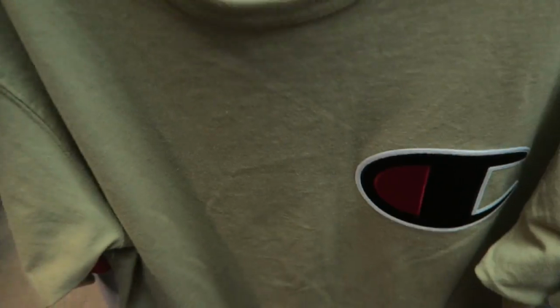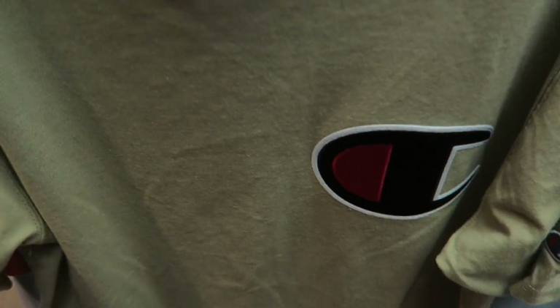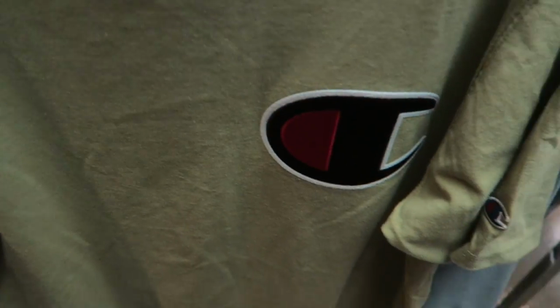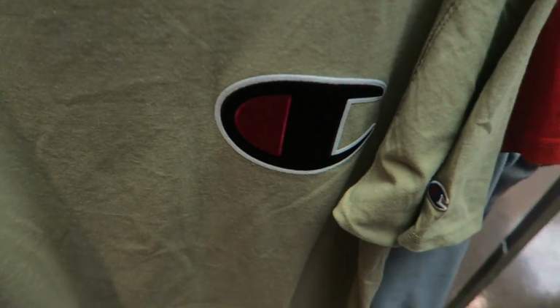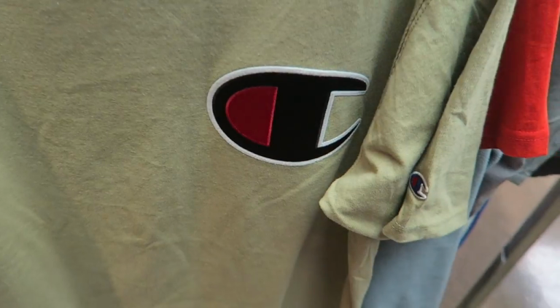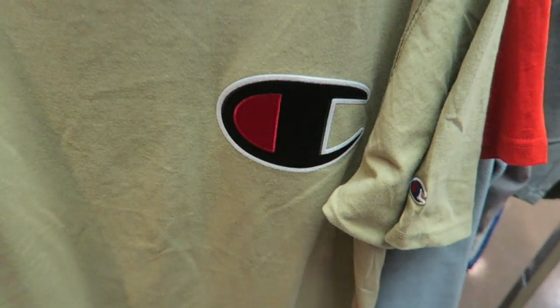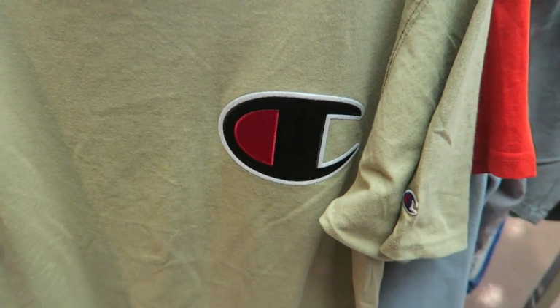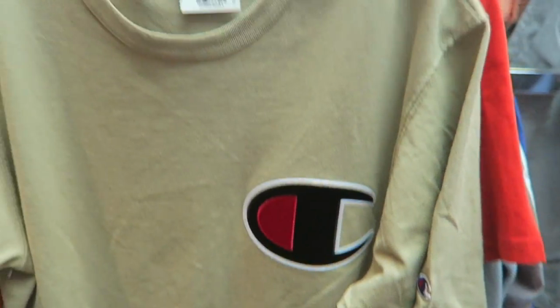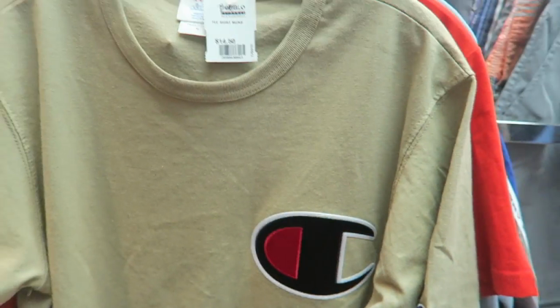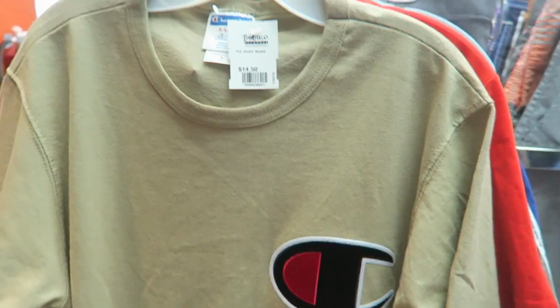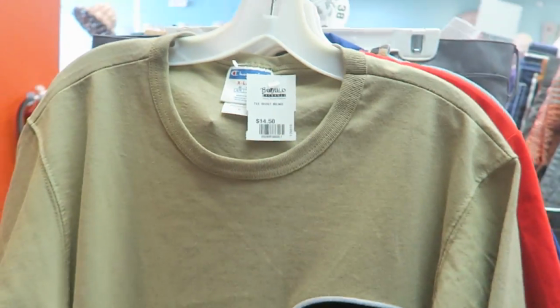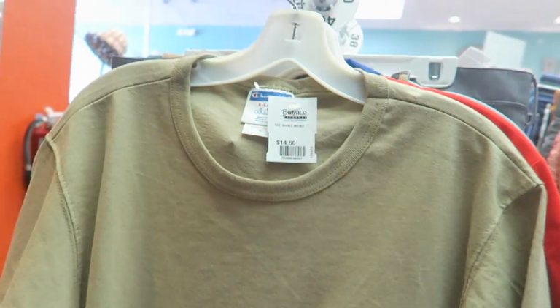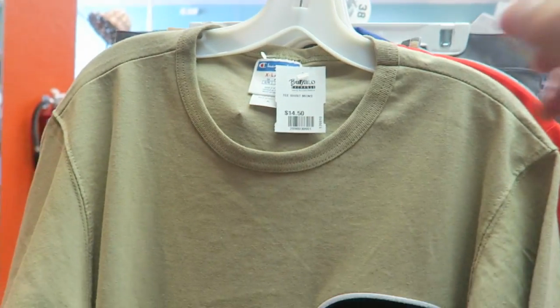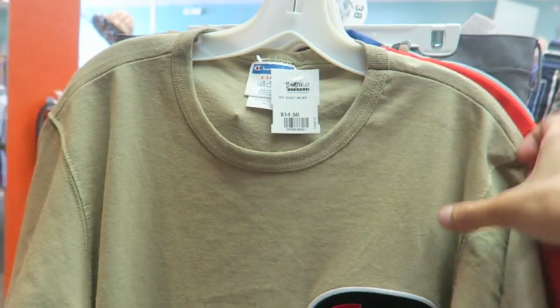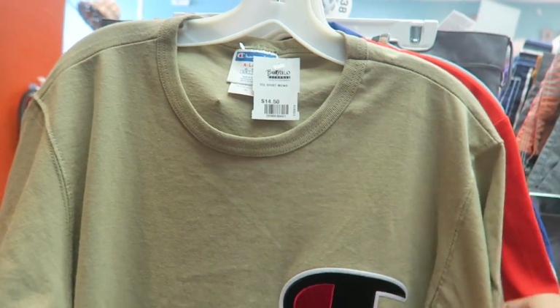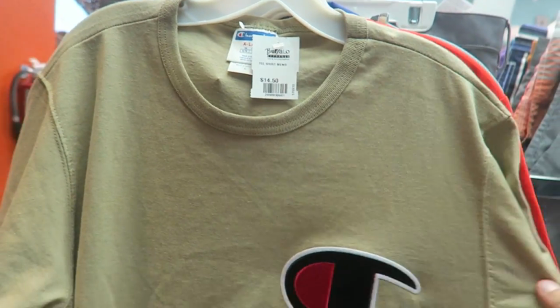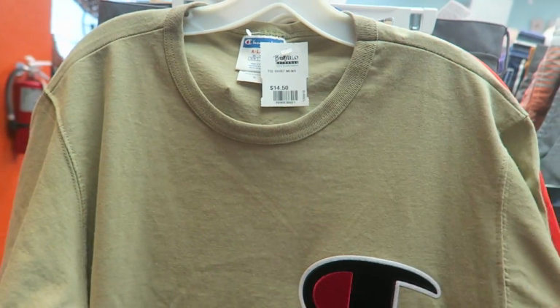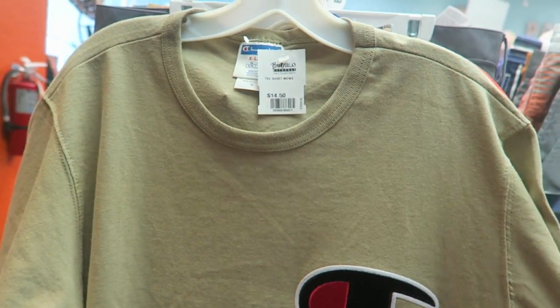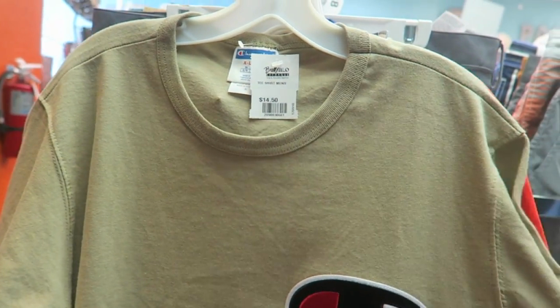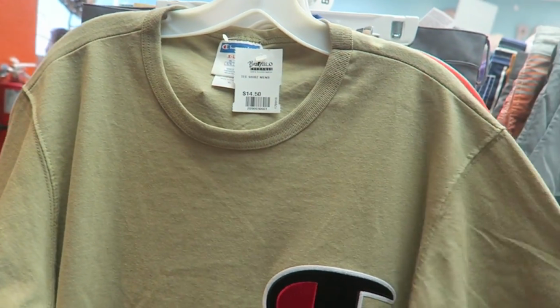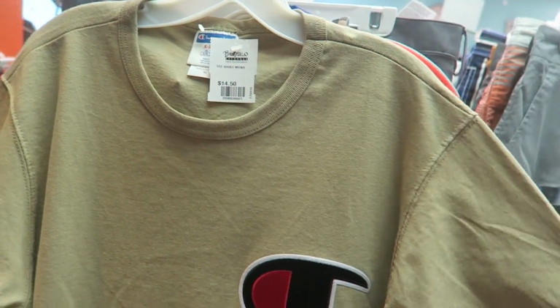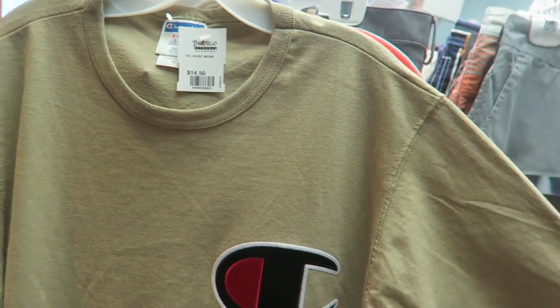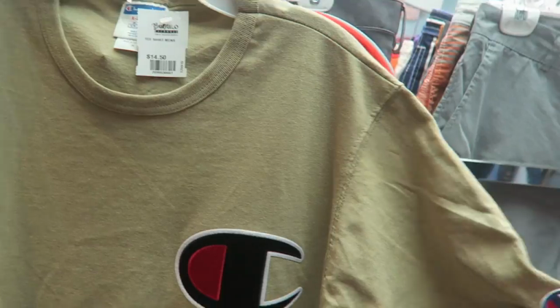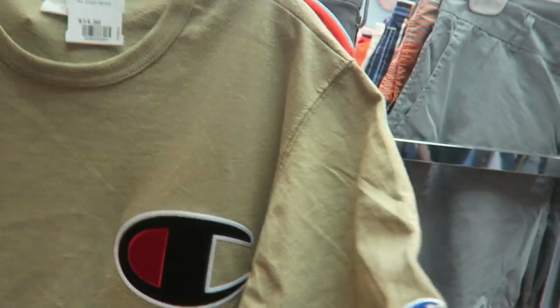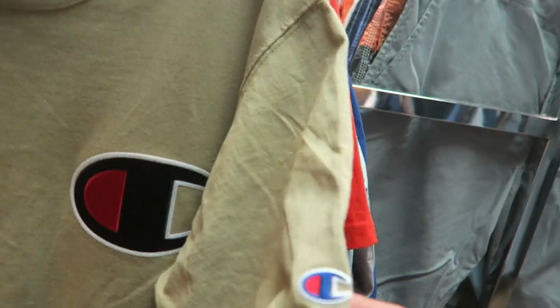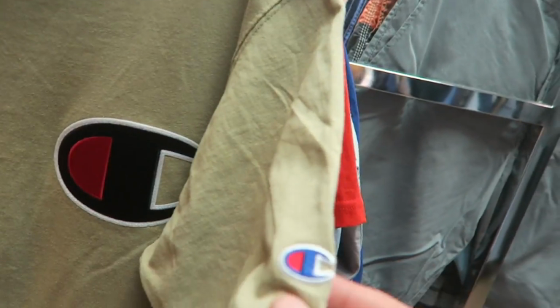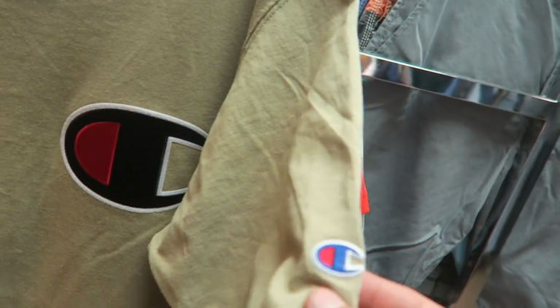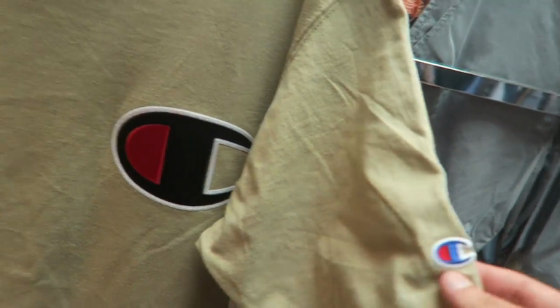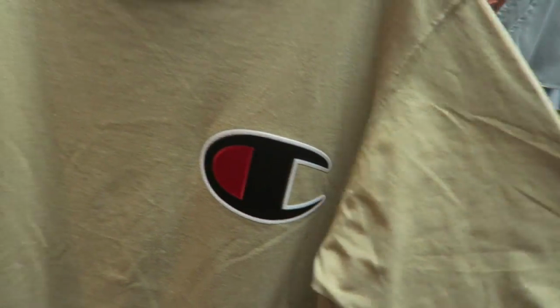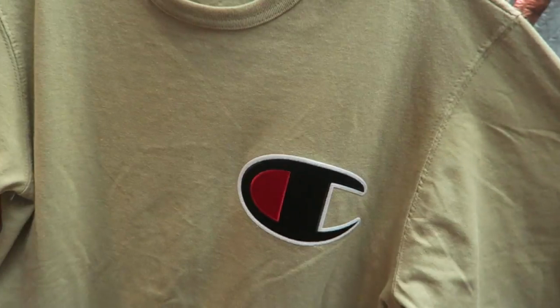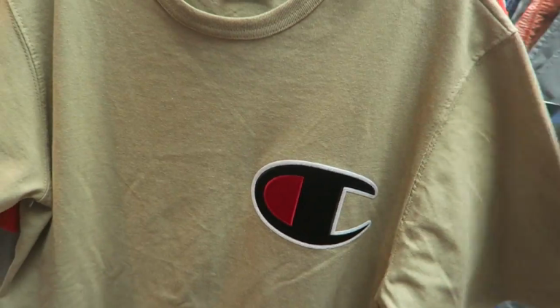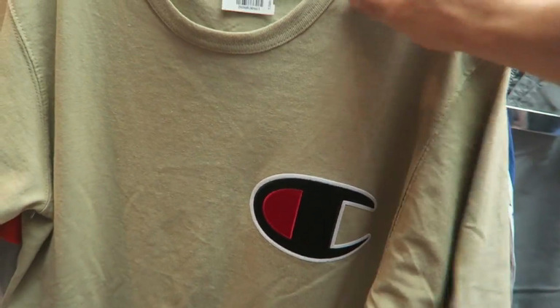So we have this Champion huge logo, size XL. Seems like it's brand new. Got a little Champion logo right there.